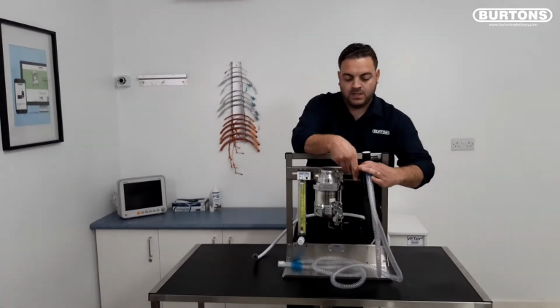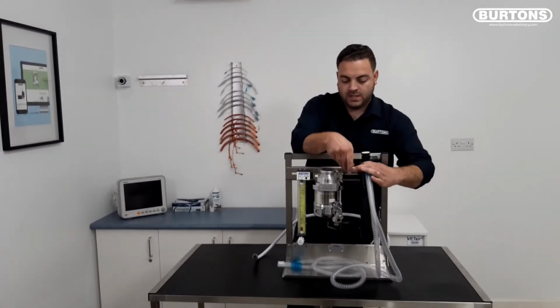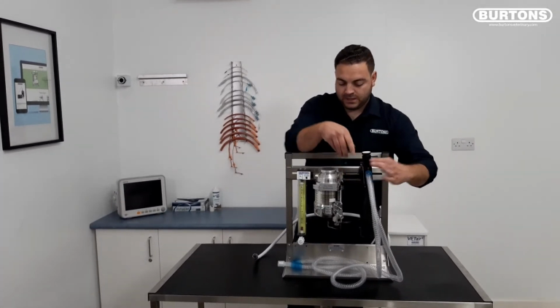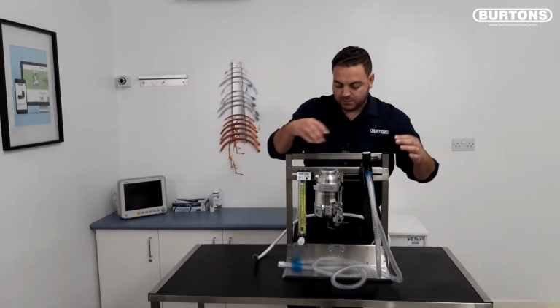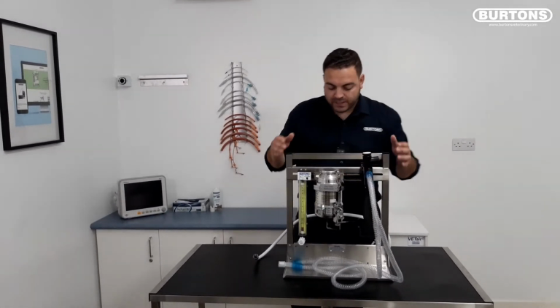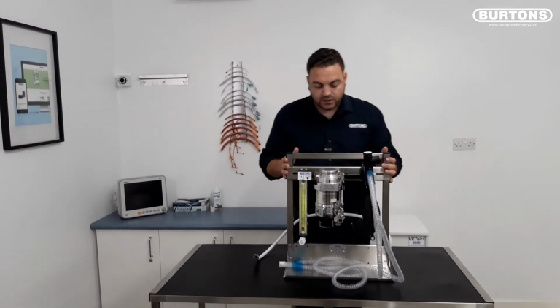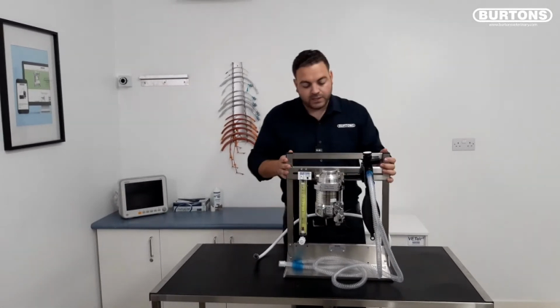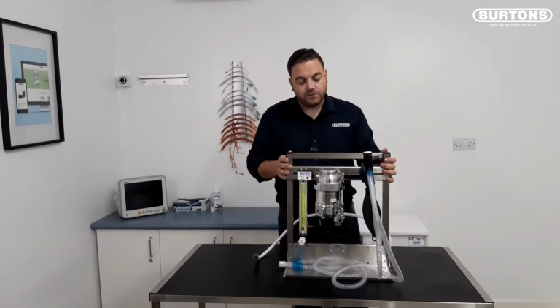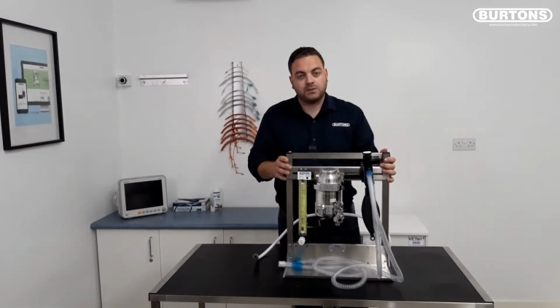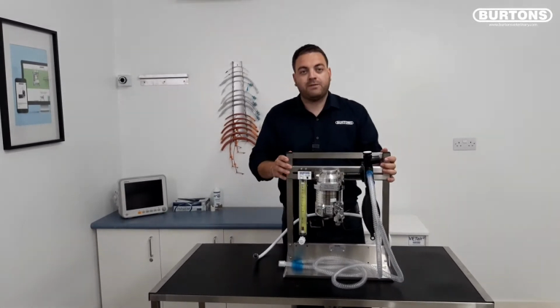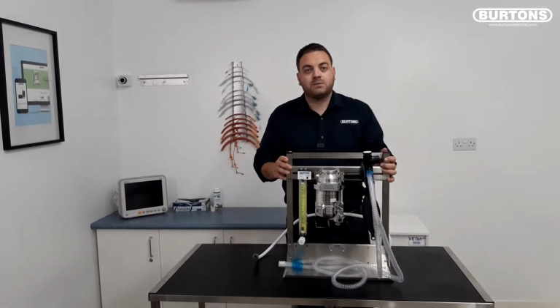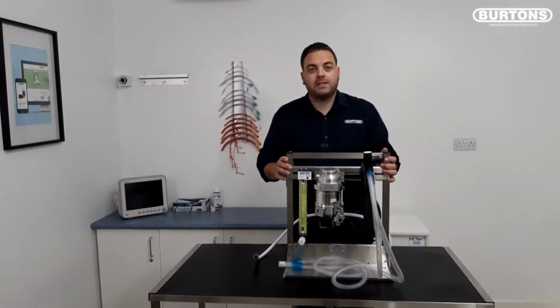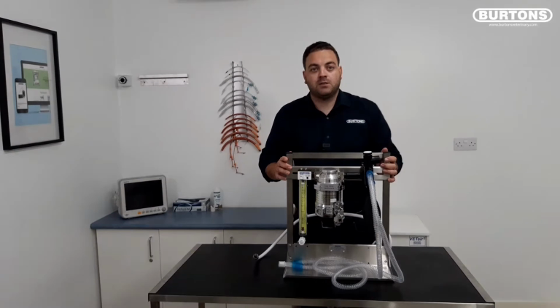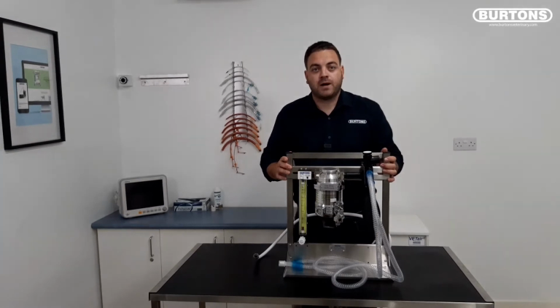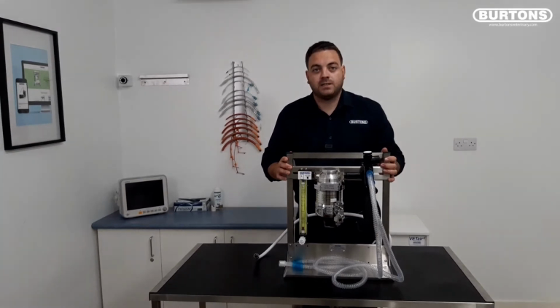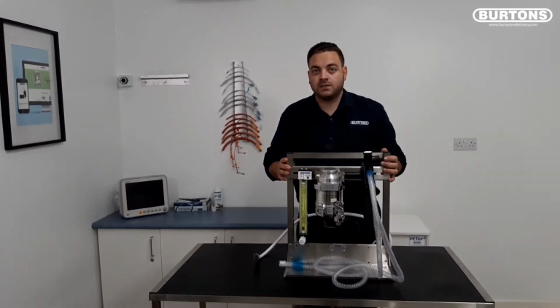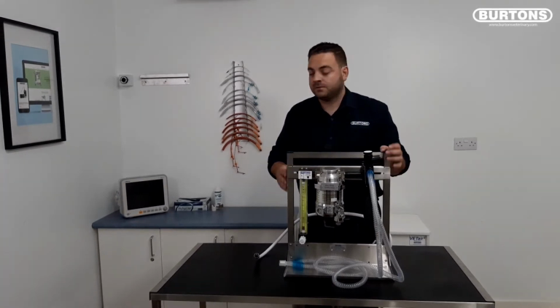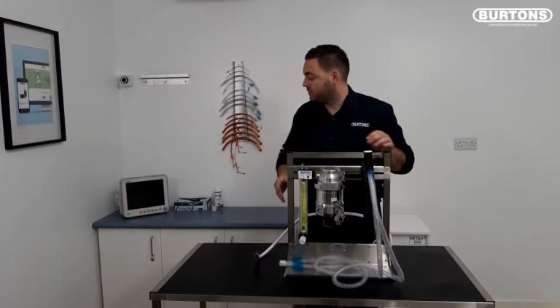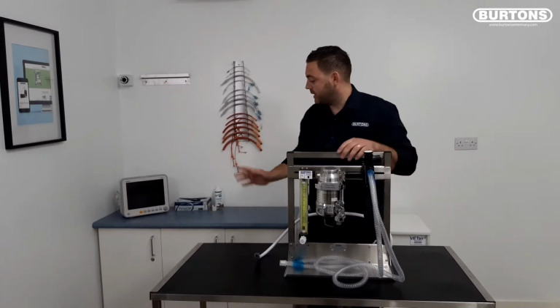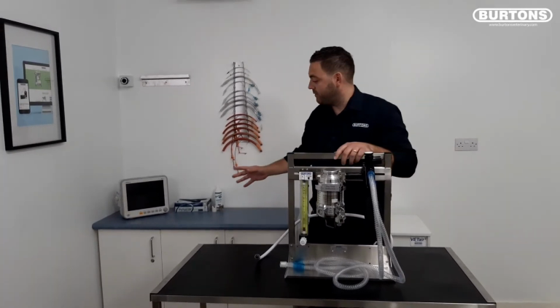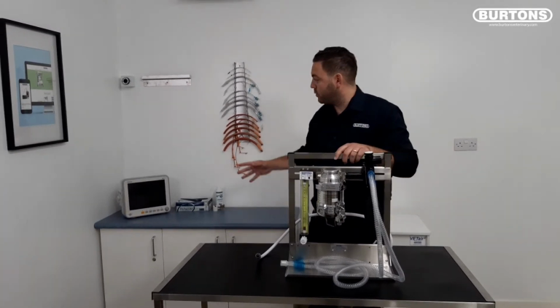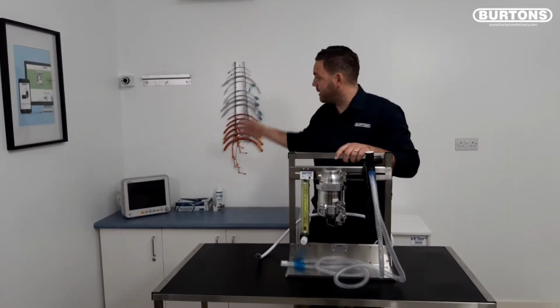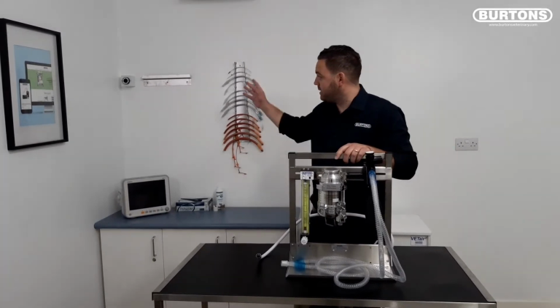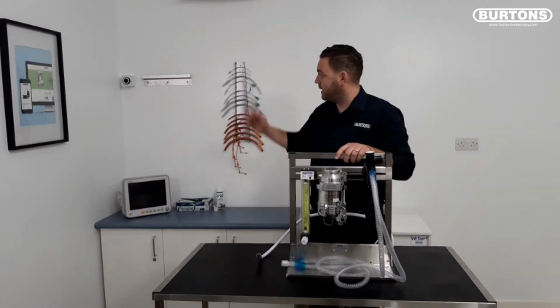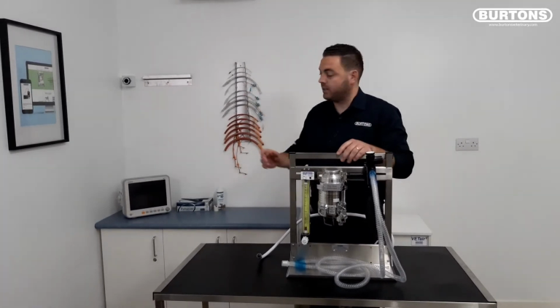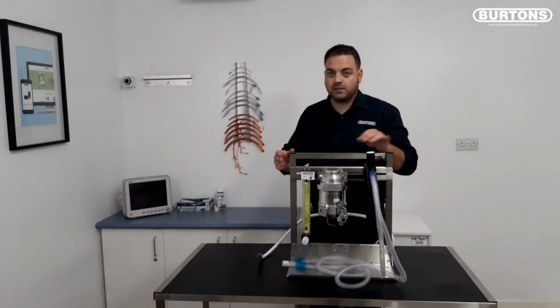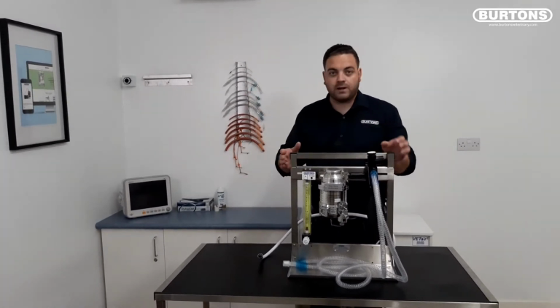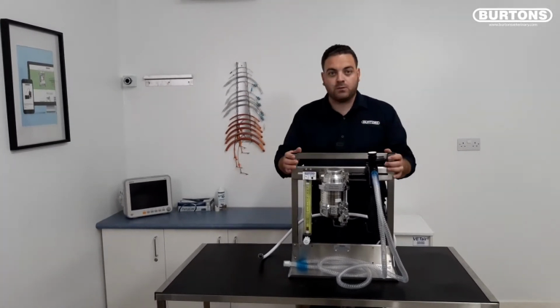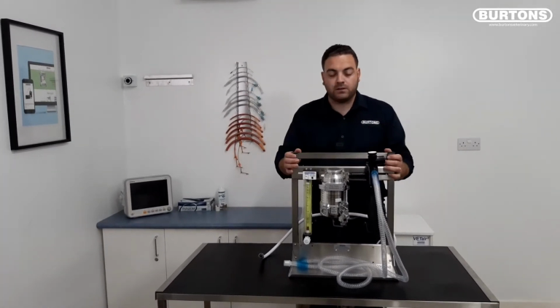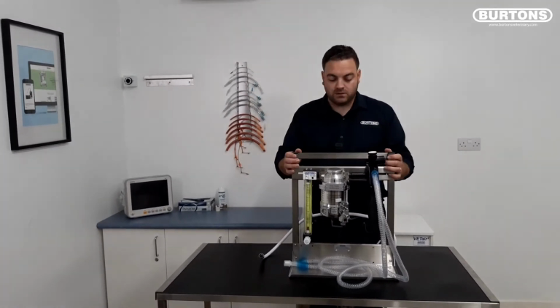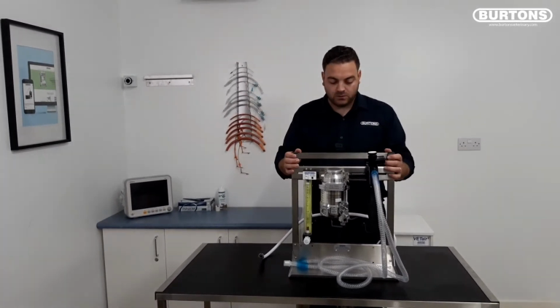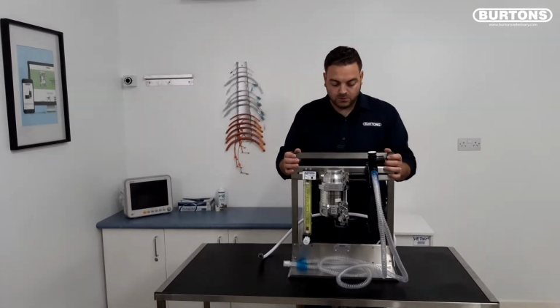This machine is ideal for saving space in the practice, saving floor space and getting it out of the way on the wall.